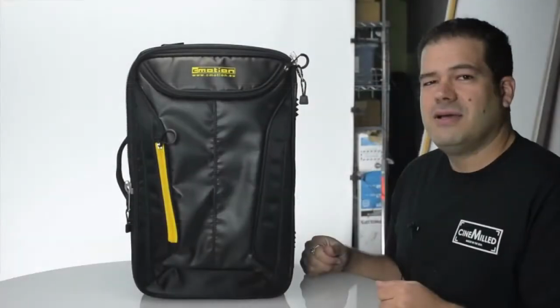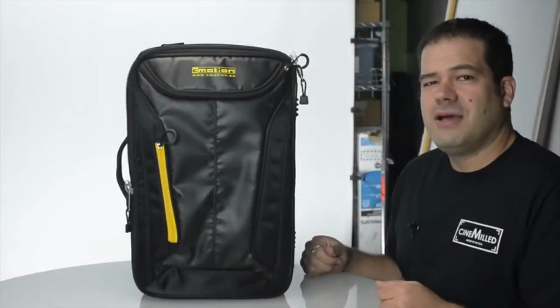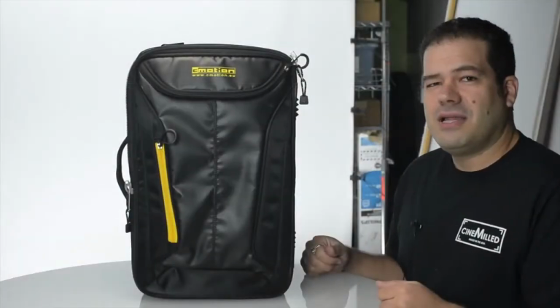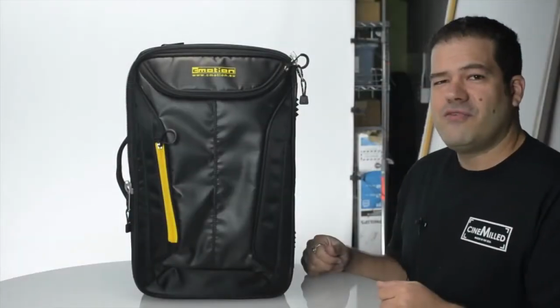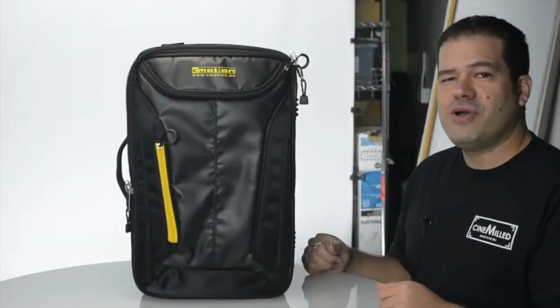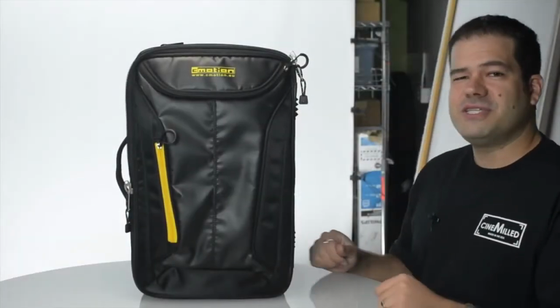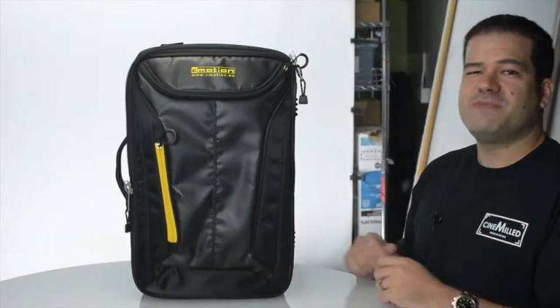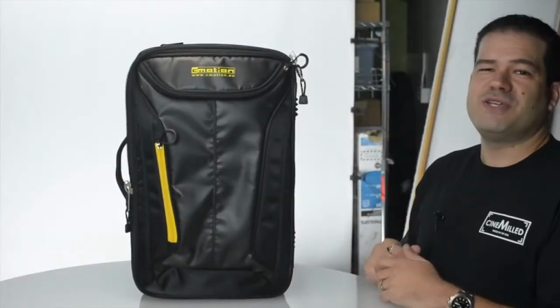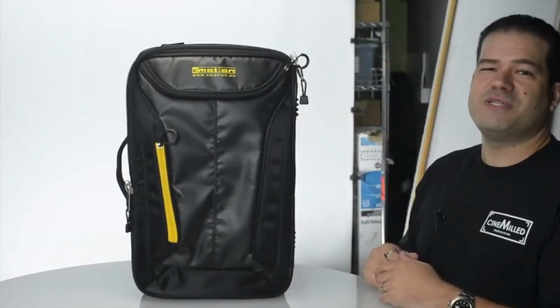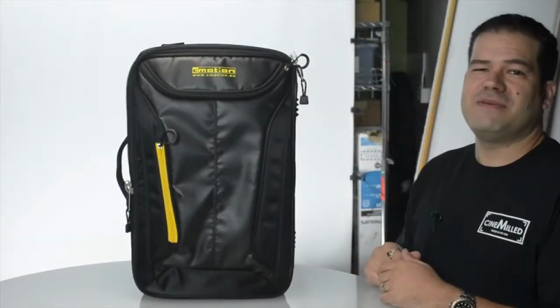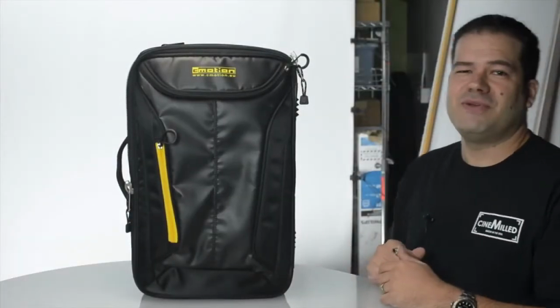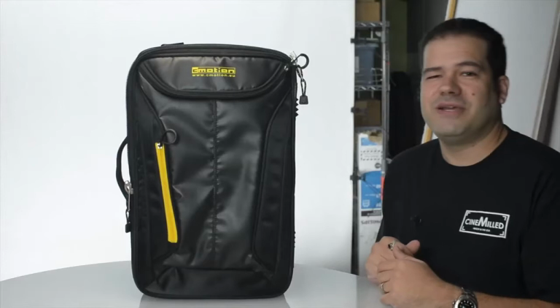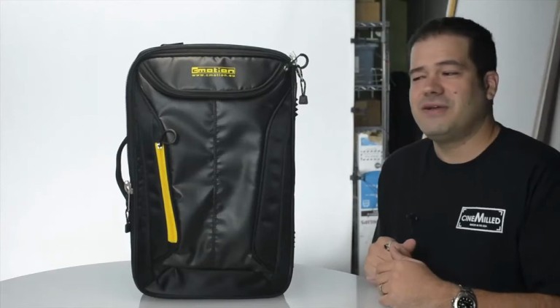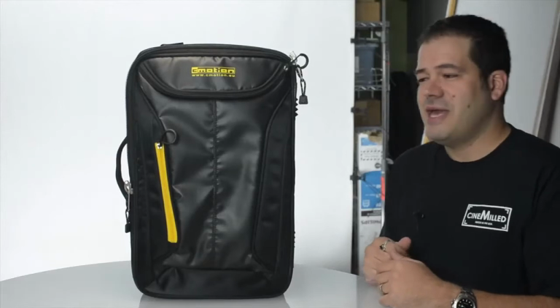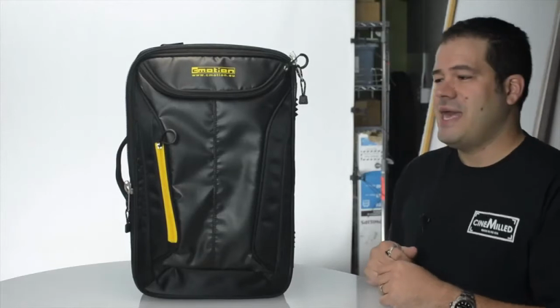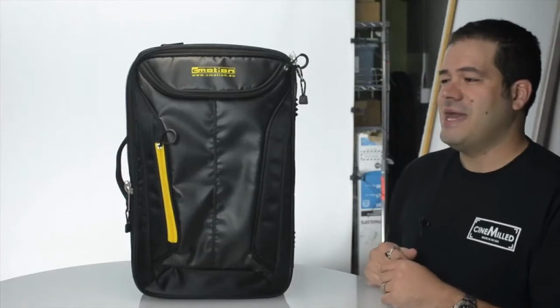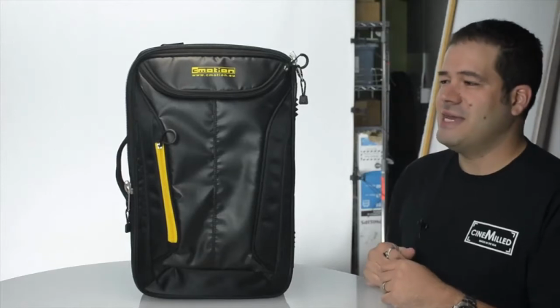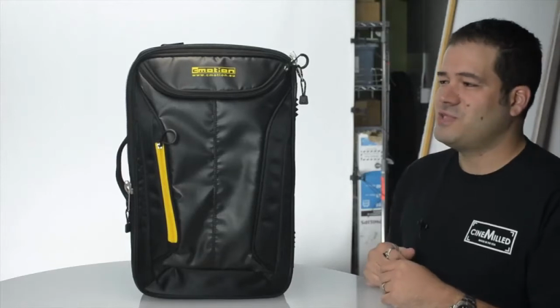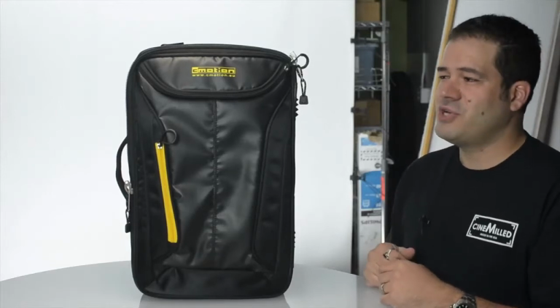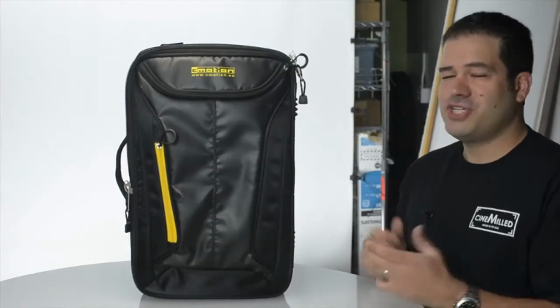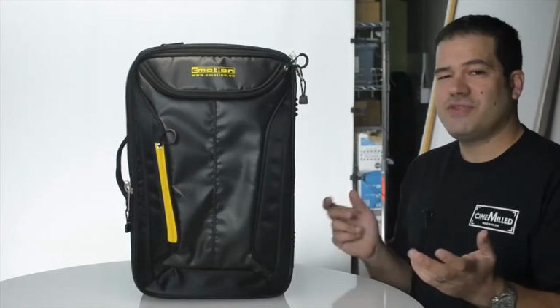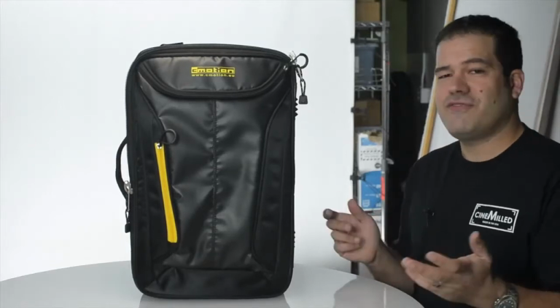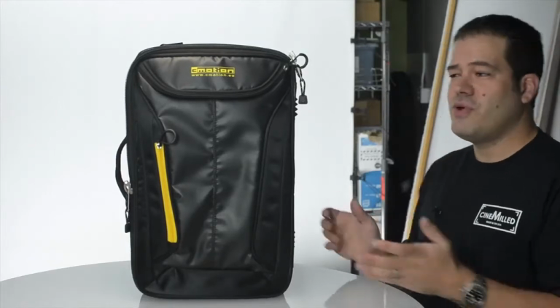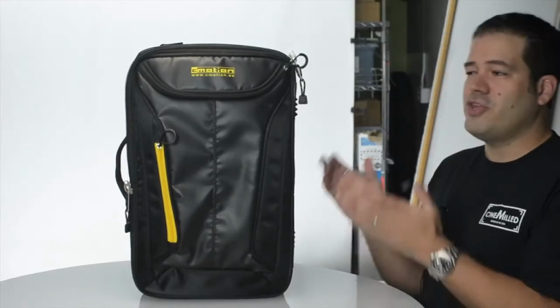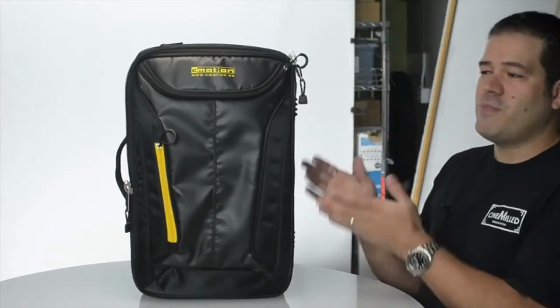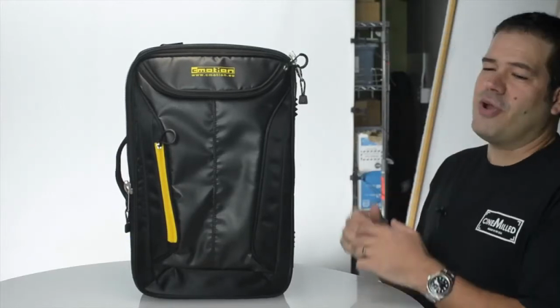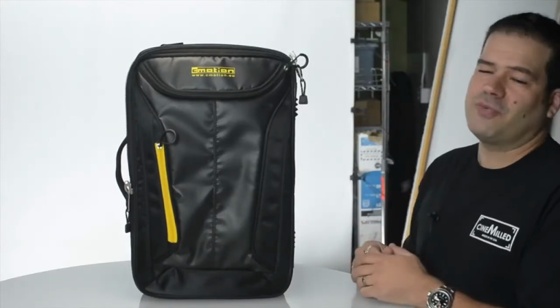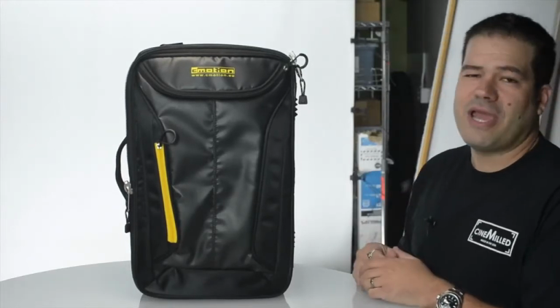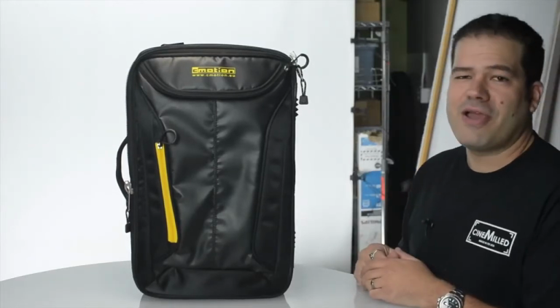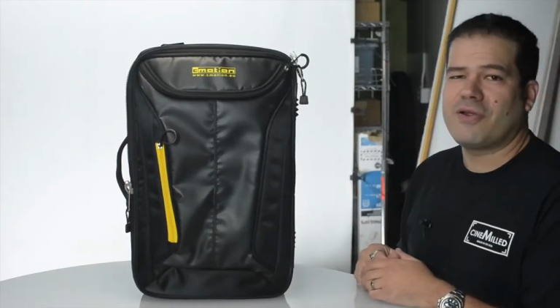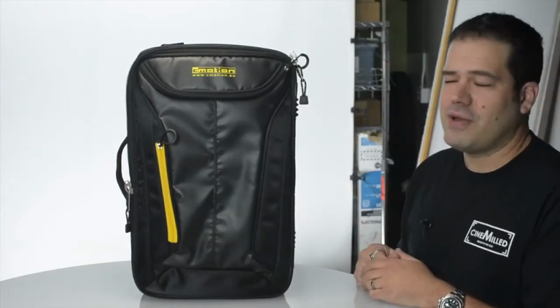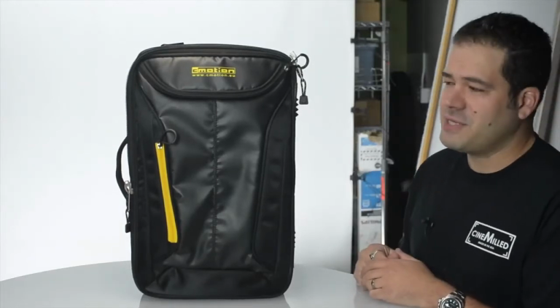Hello everyone, this is Pedro with CineMild, and I just want to share with everyone the new product we're carrying on our website.